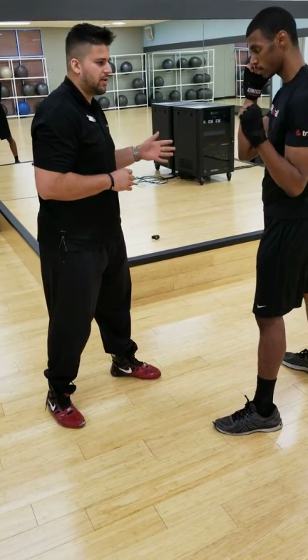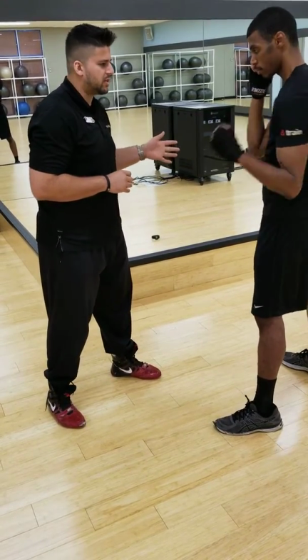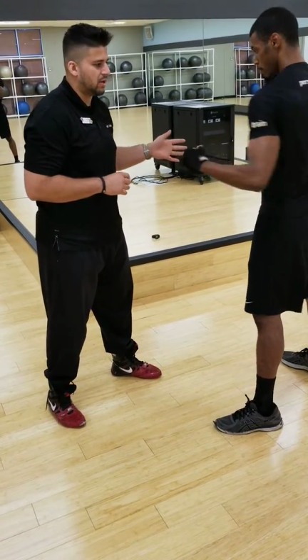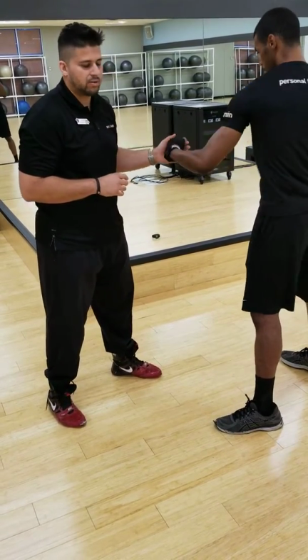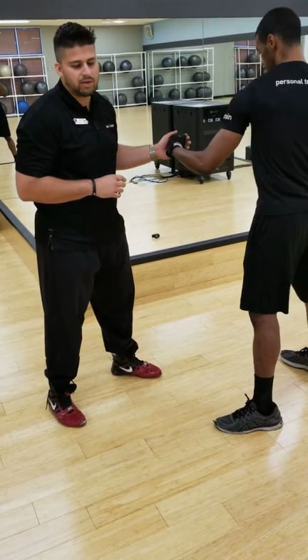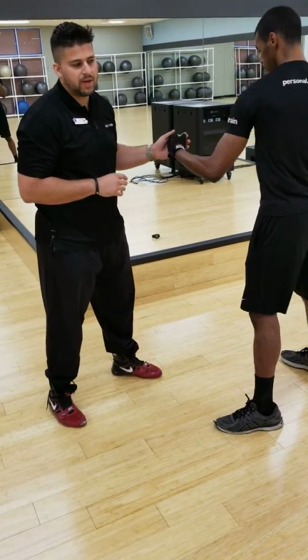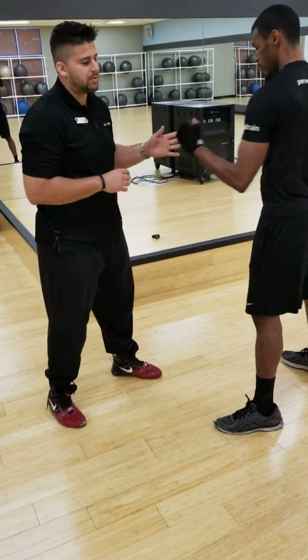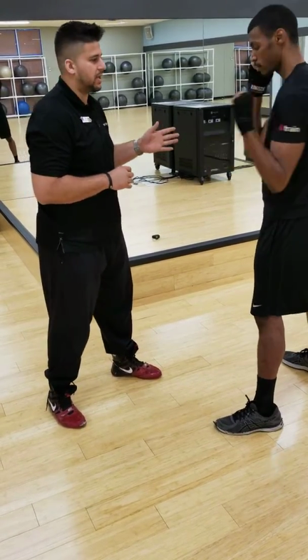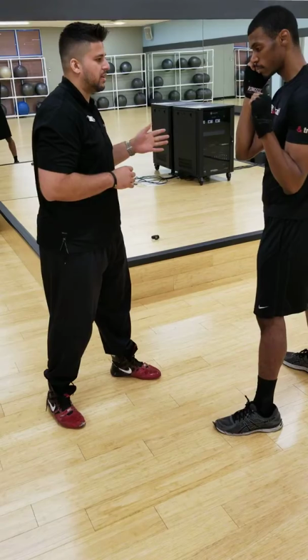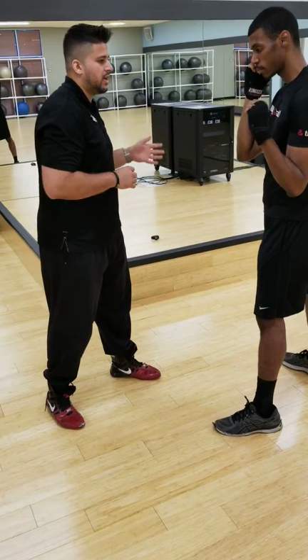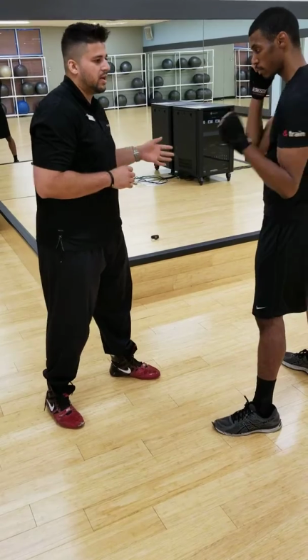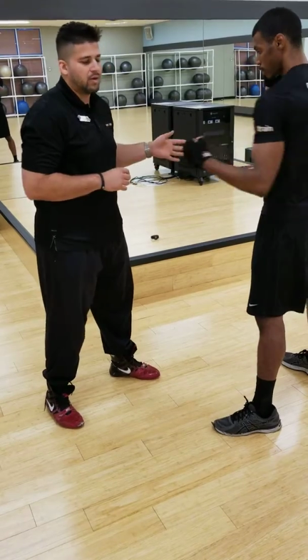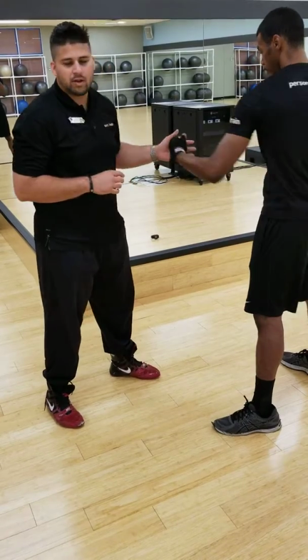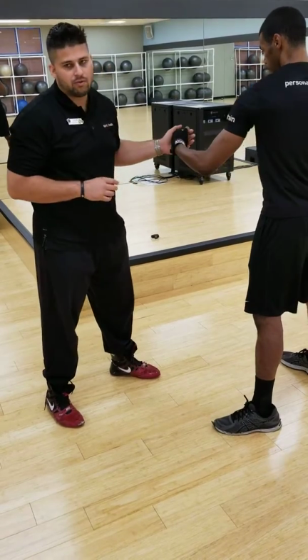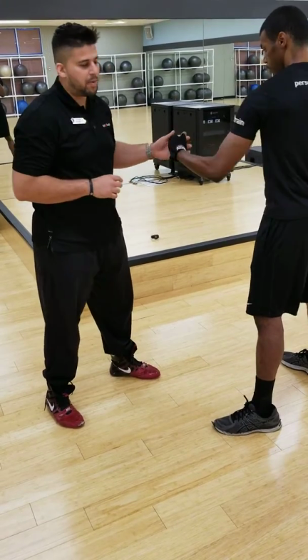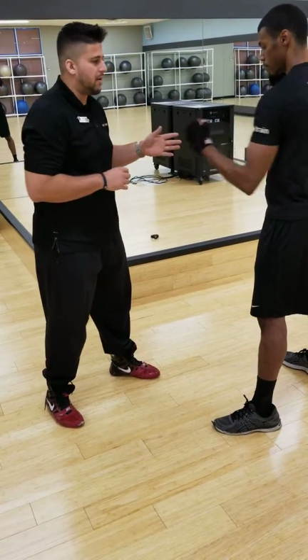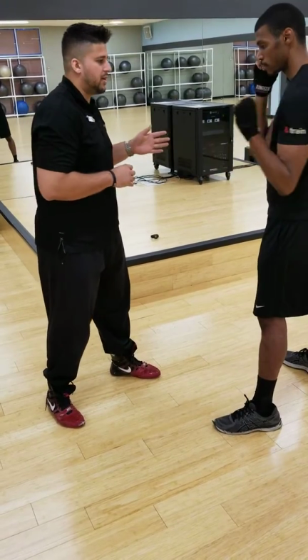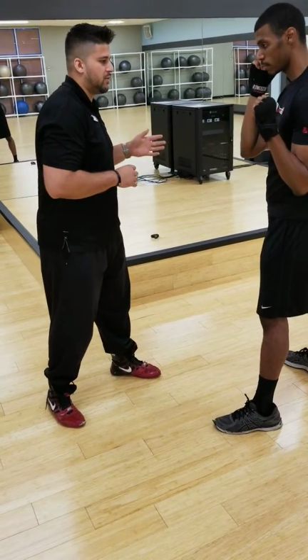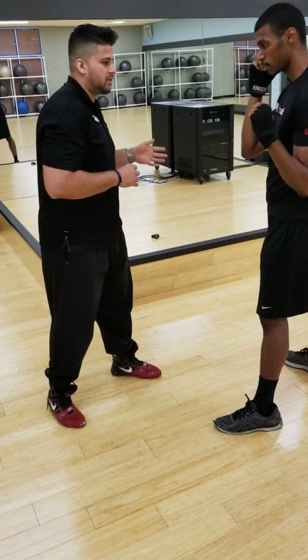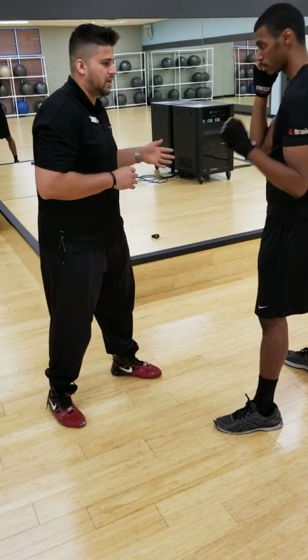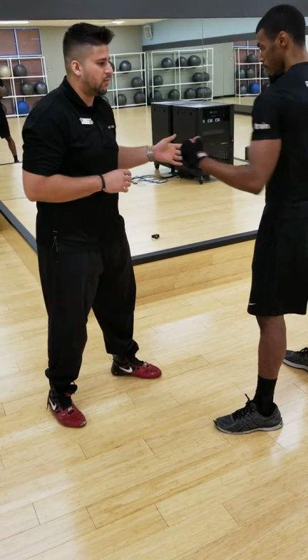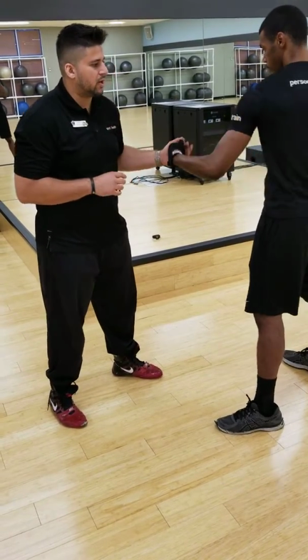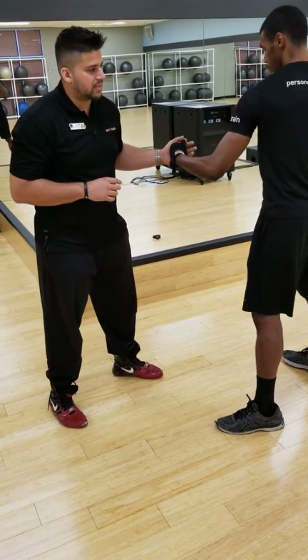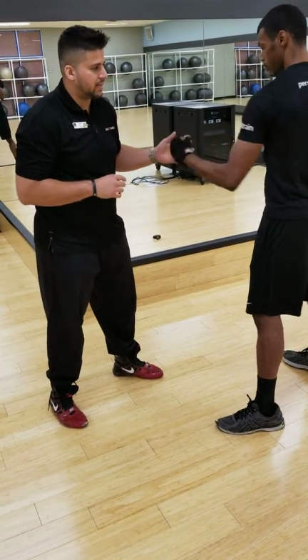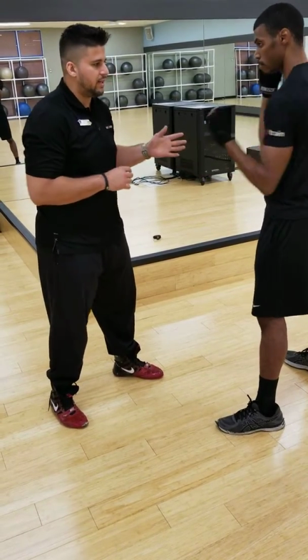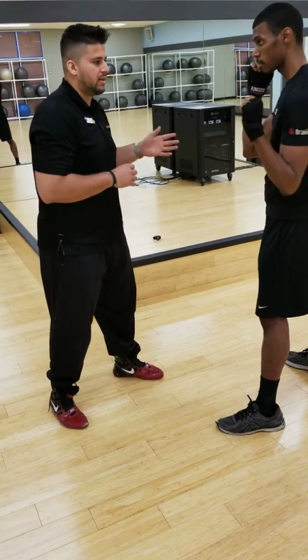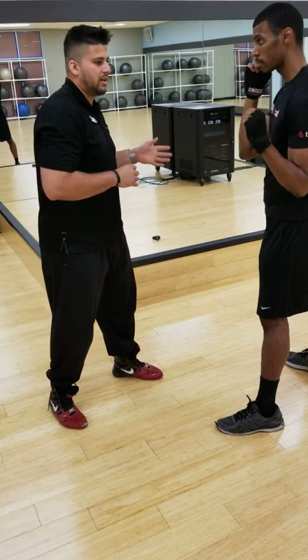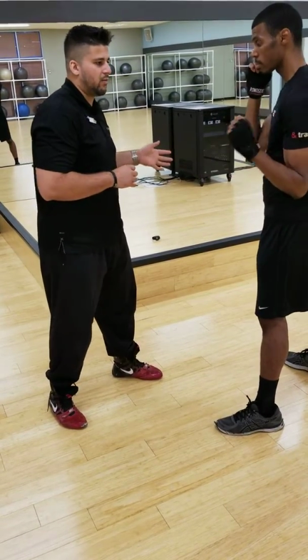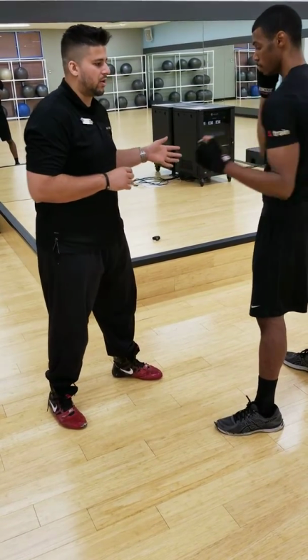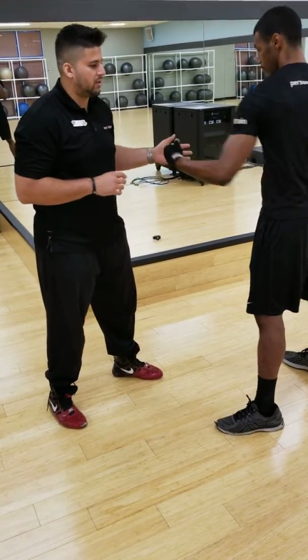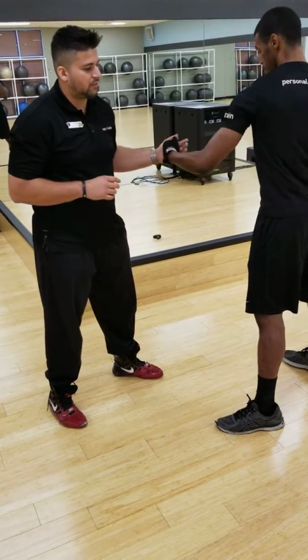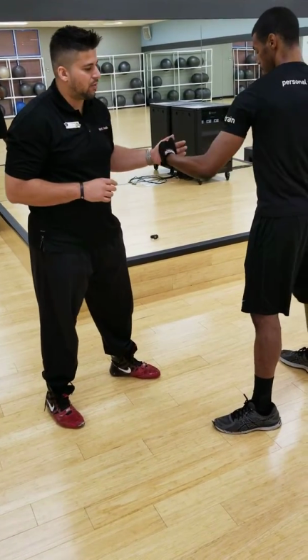Very slow, 35%. We're not going for power here. We're just trying to work on technique and form.